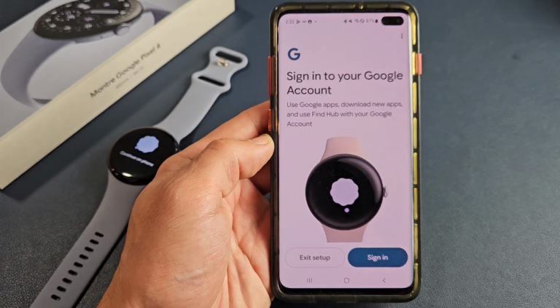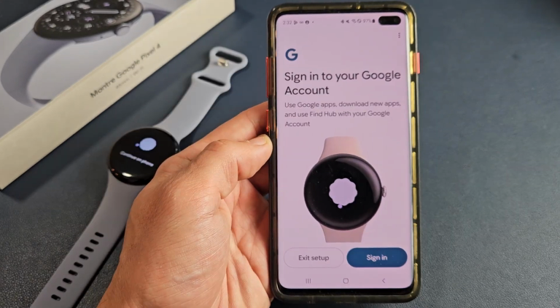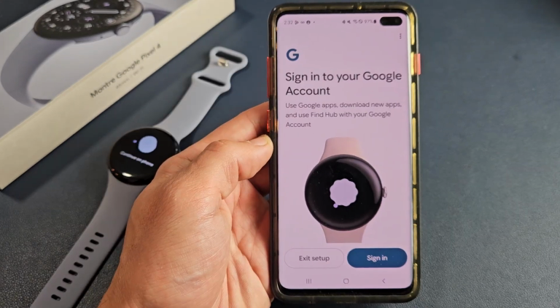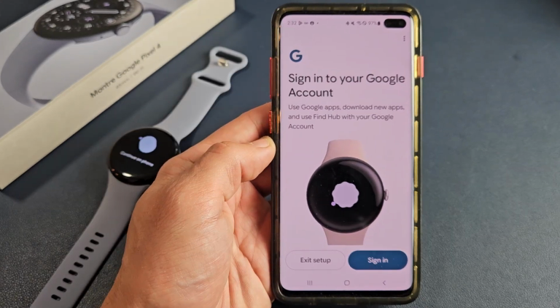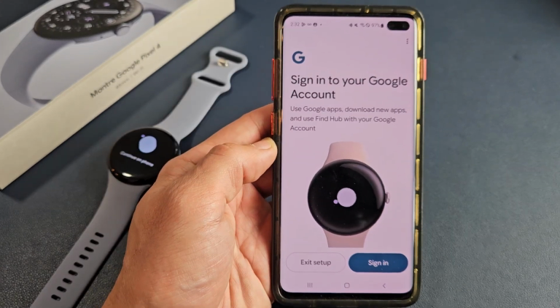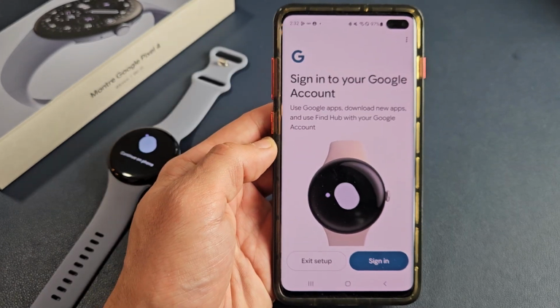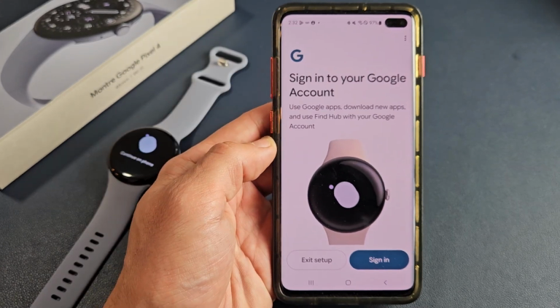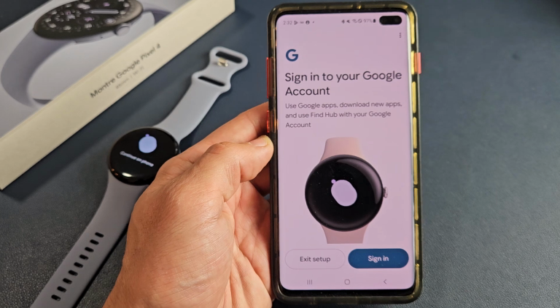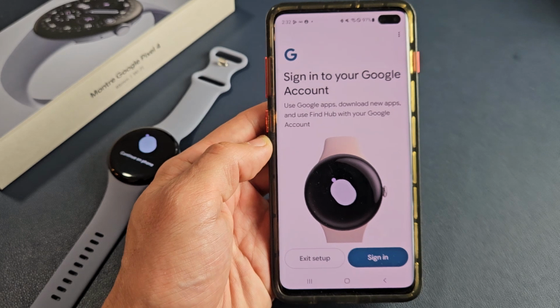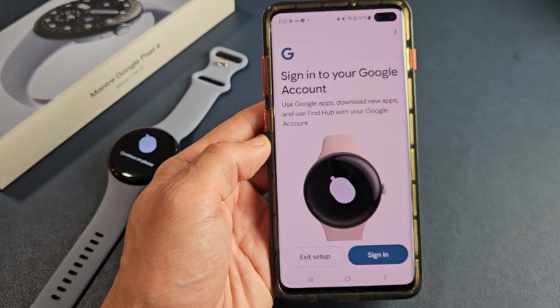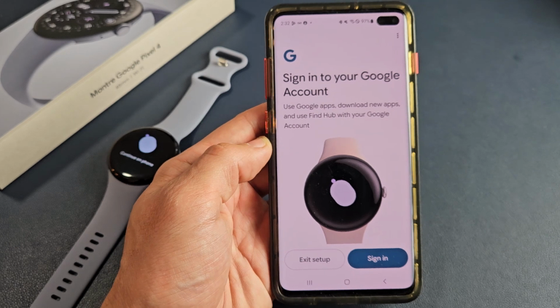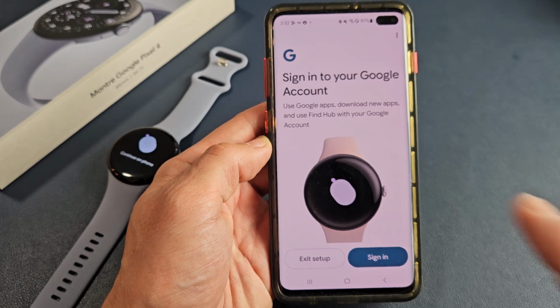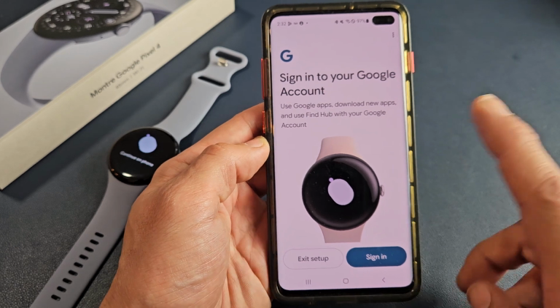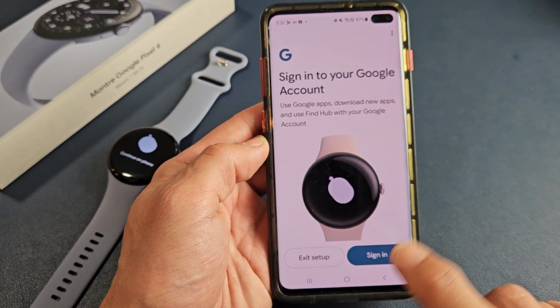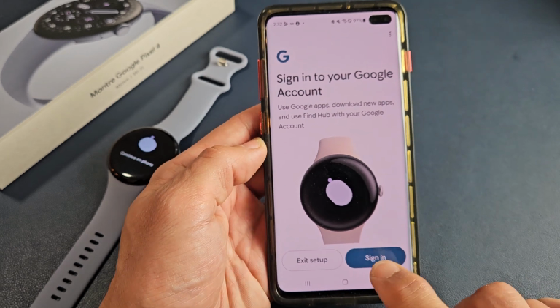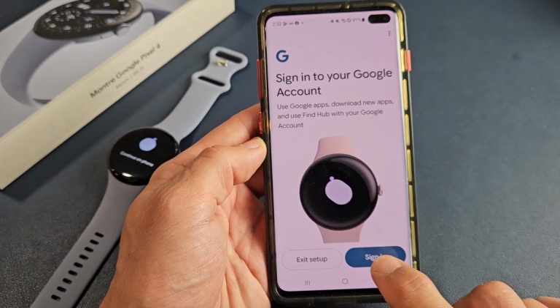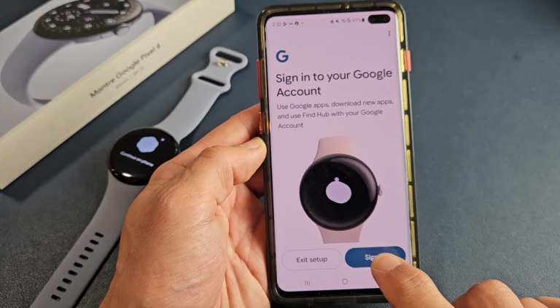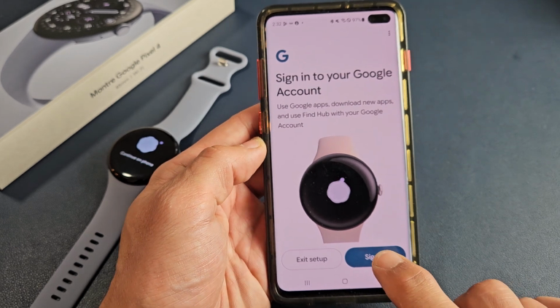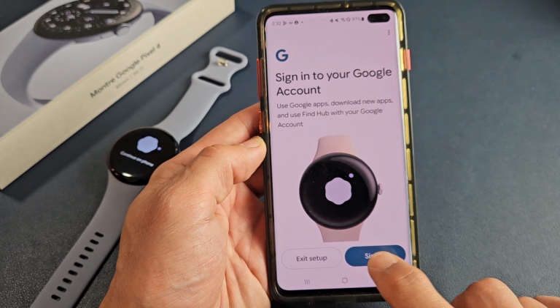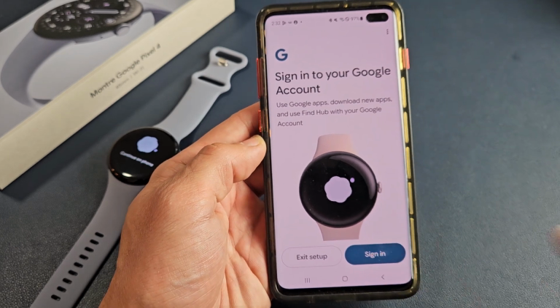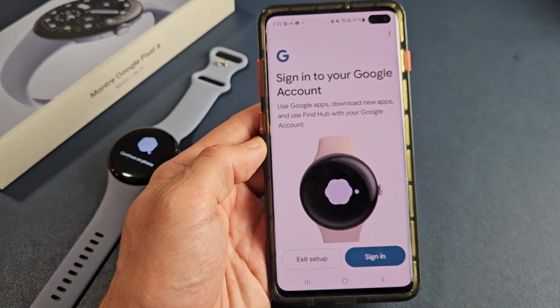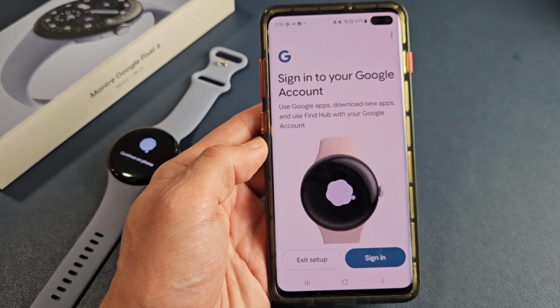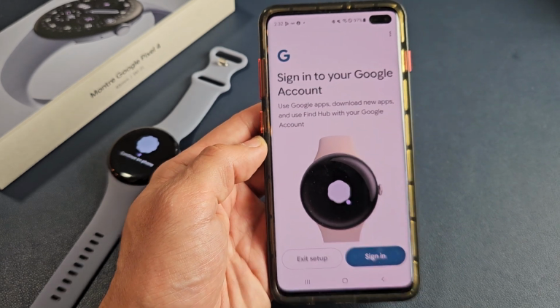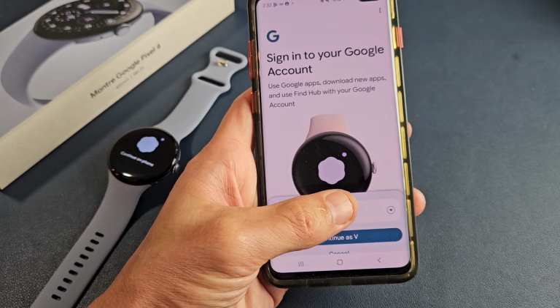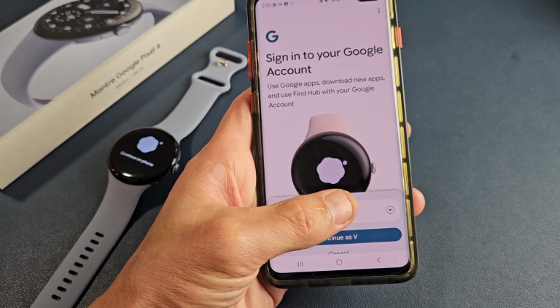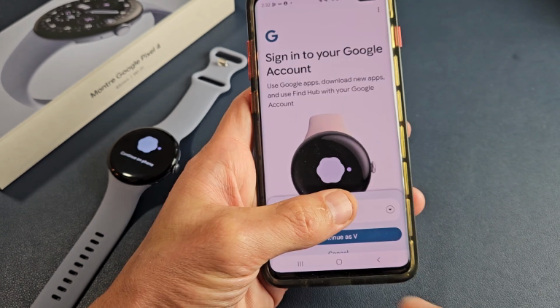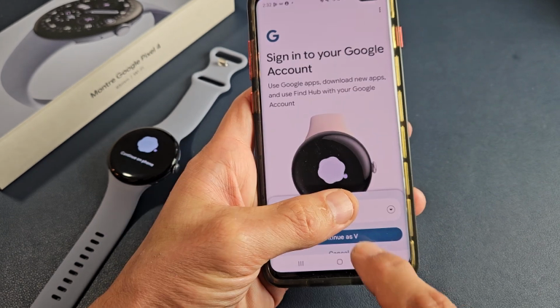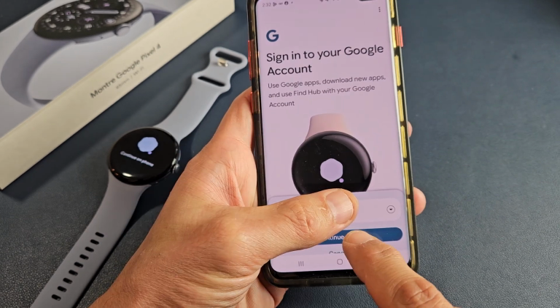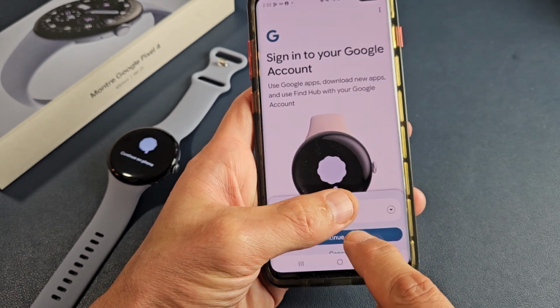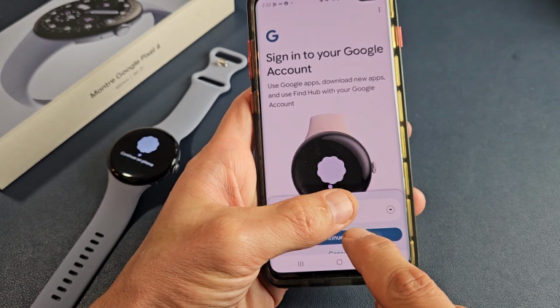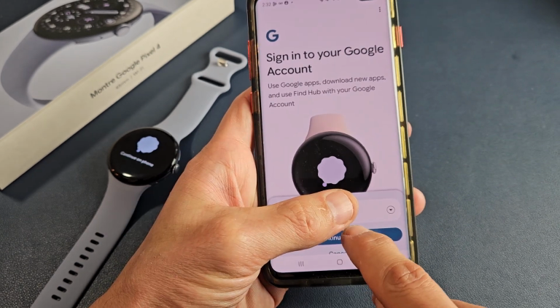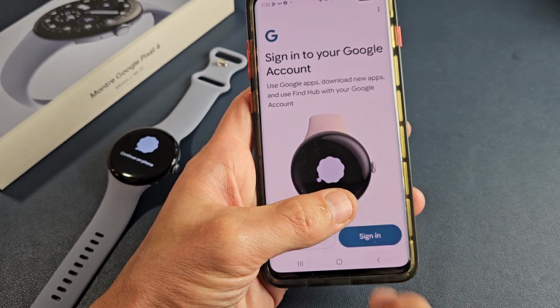Next, sign into your Google account — basically your Gmail. Tap on sign in and go ahead and sign in.